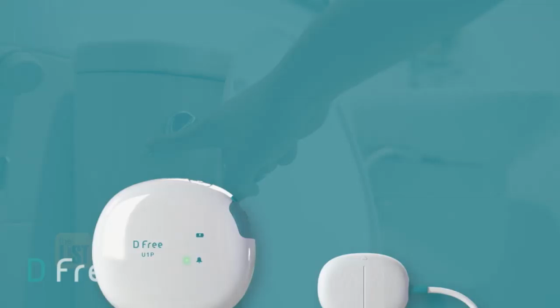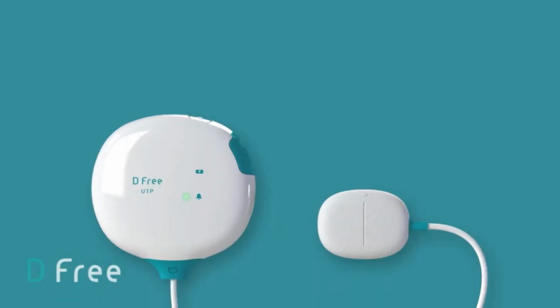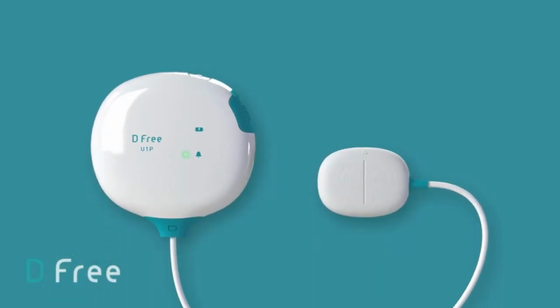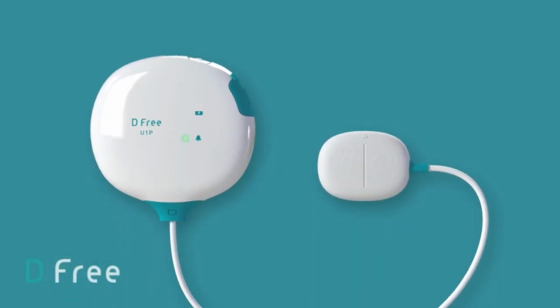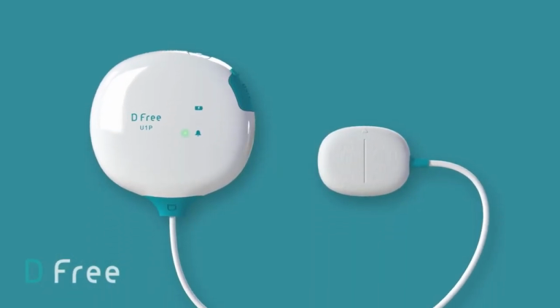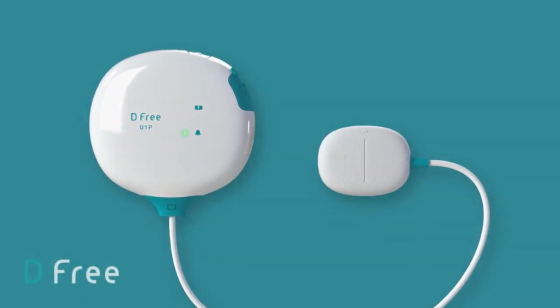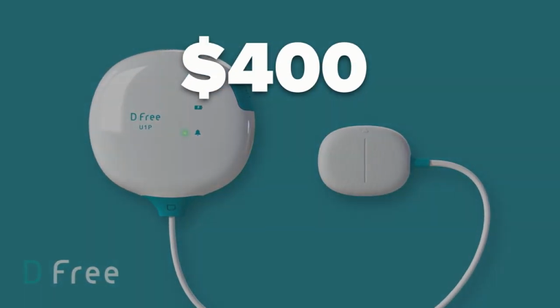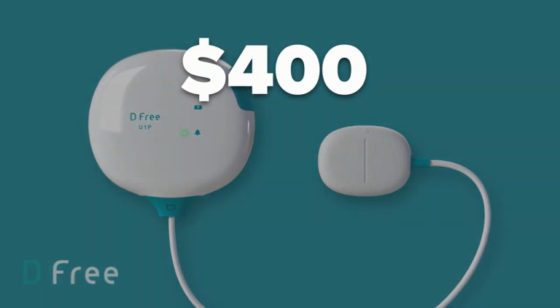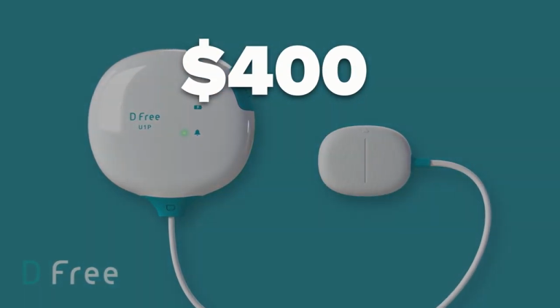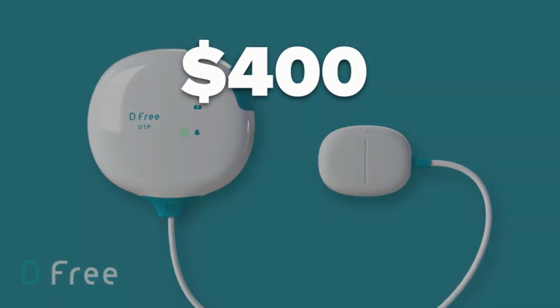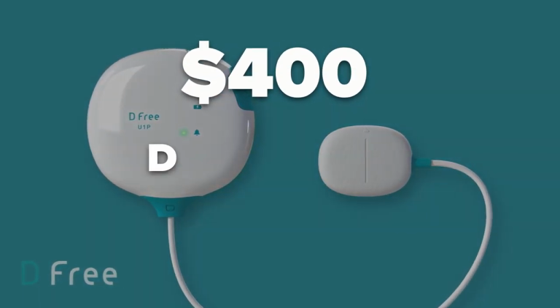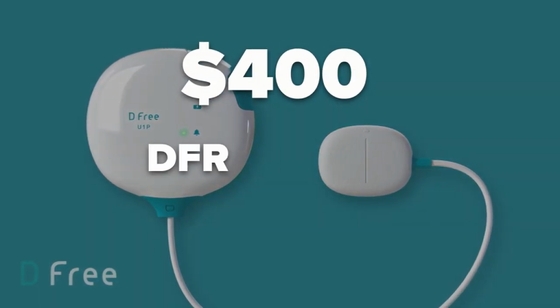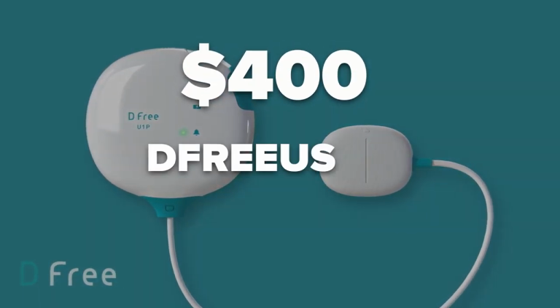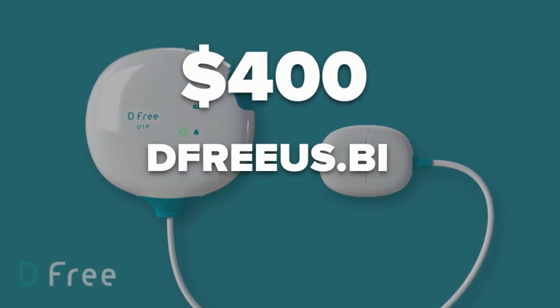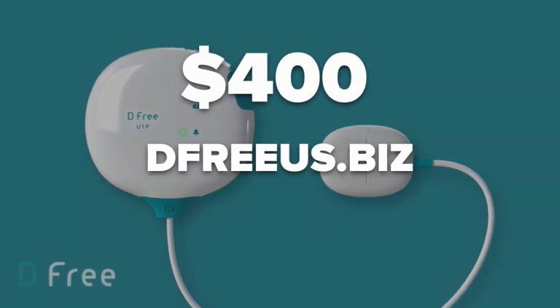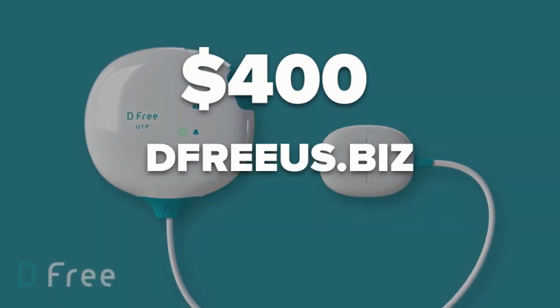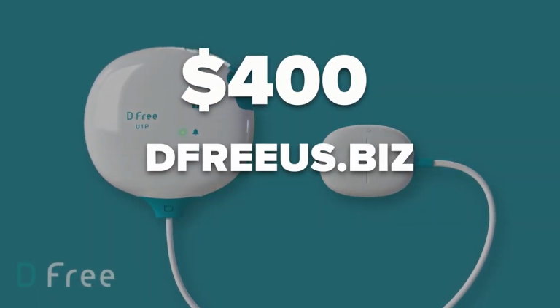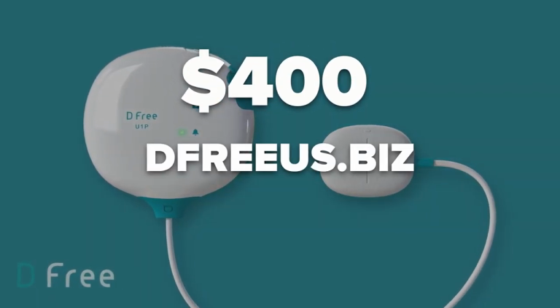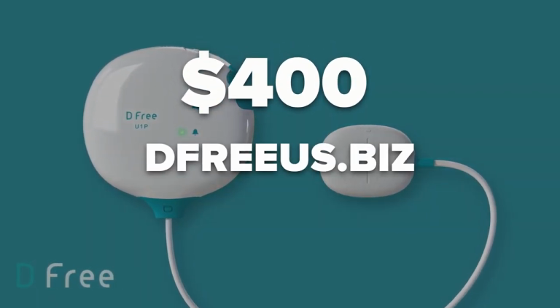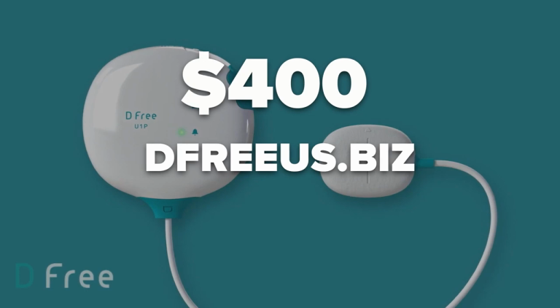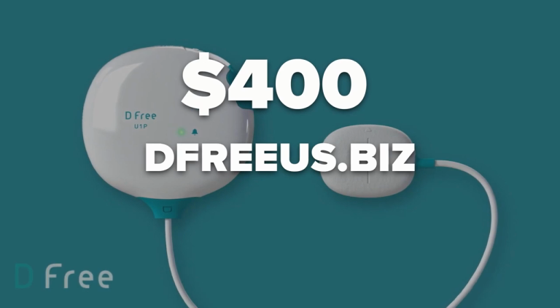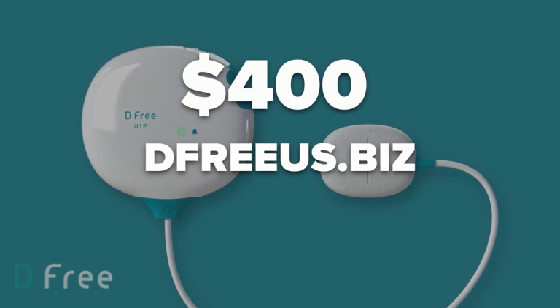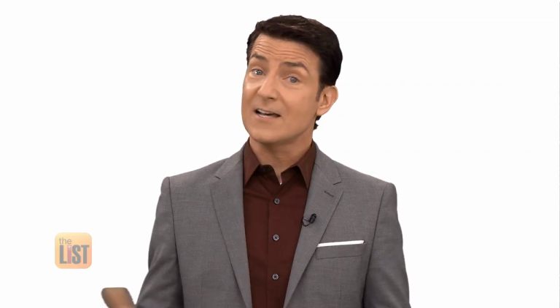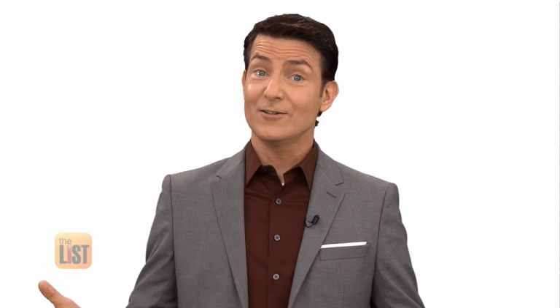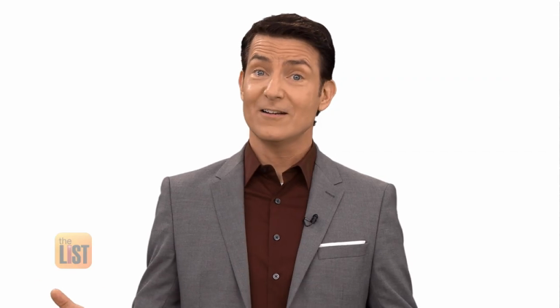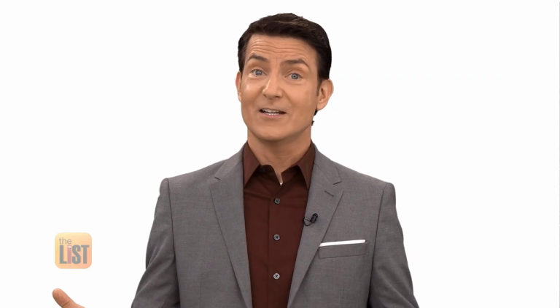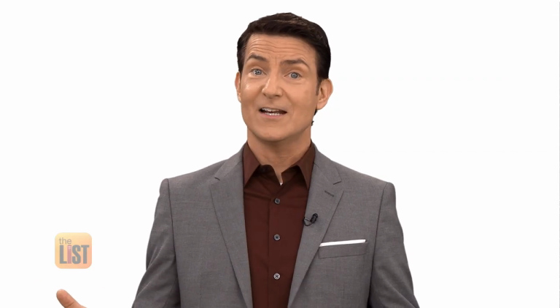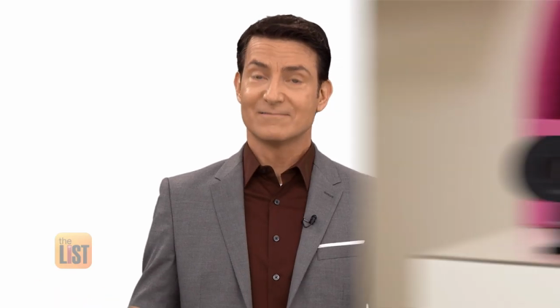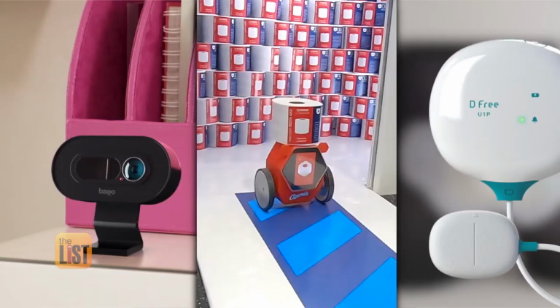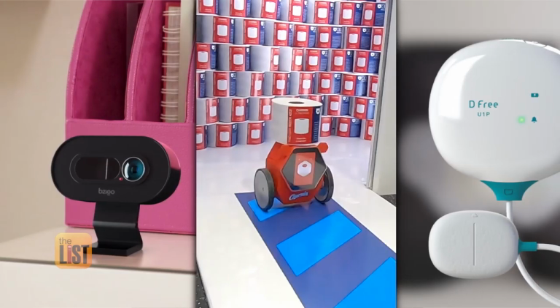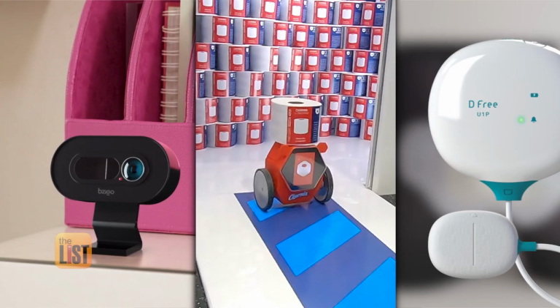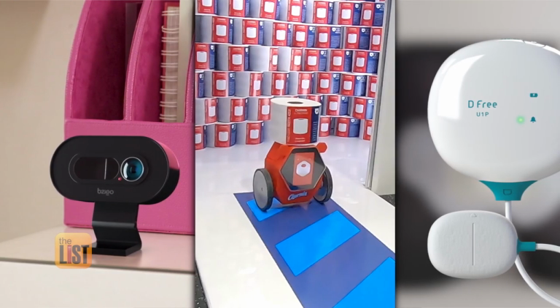The D-Free bundle for bladder costs $400 at dfreeus.biz. Tech you didn't know you needed.